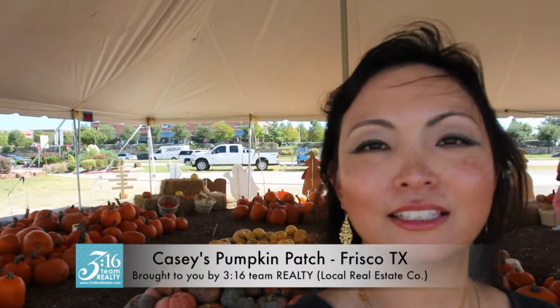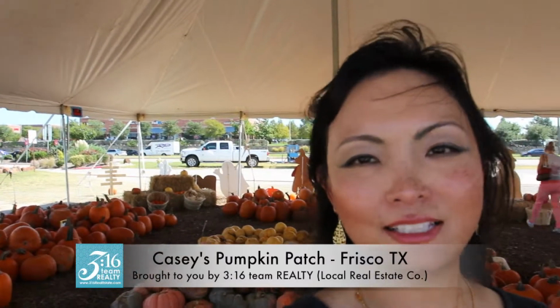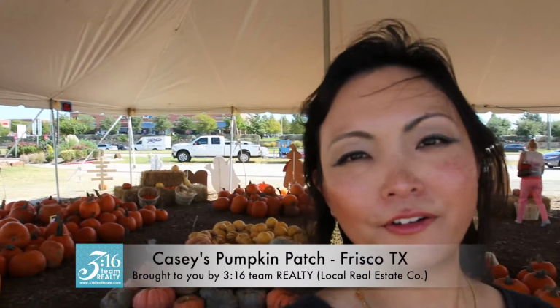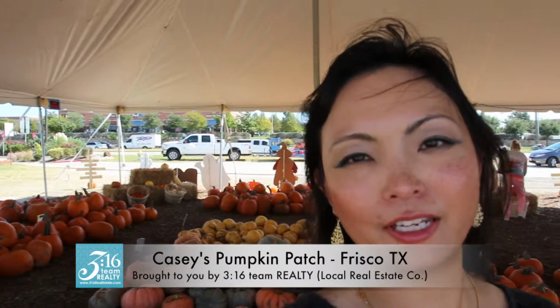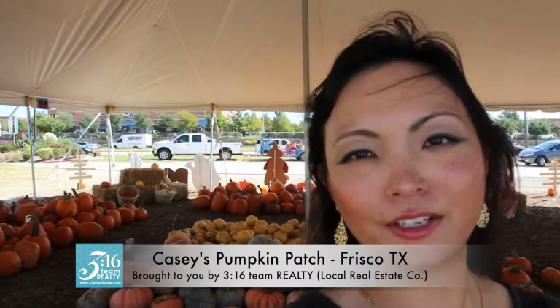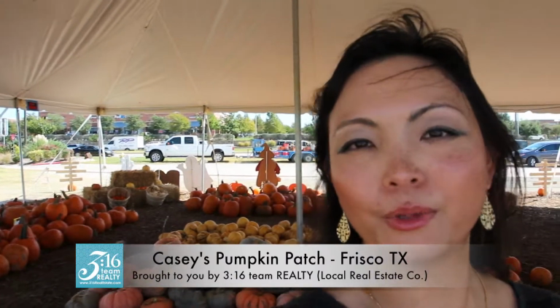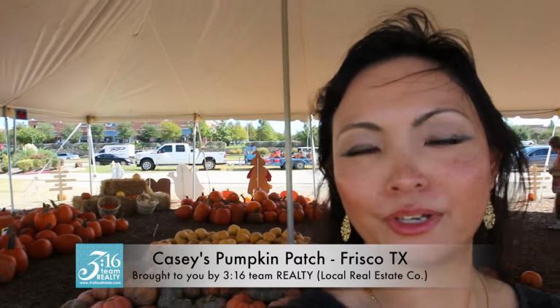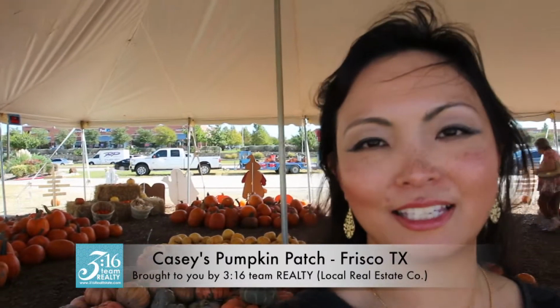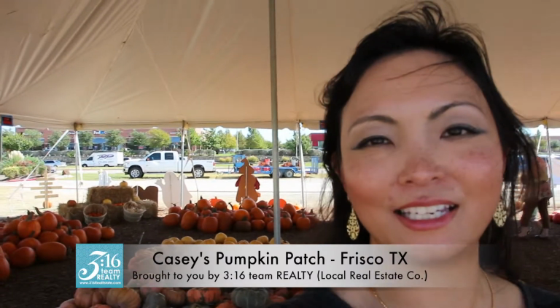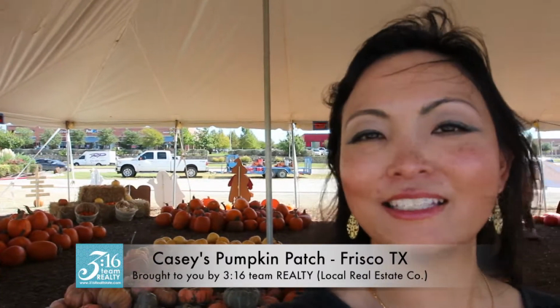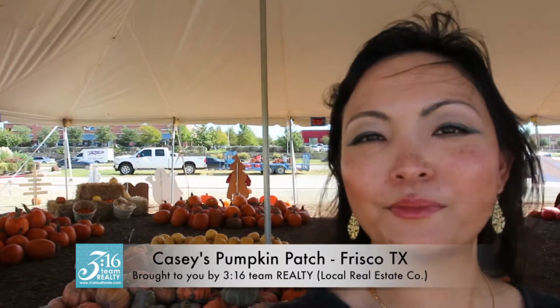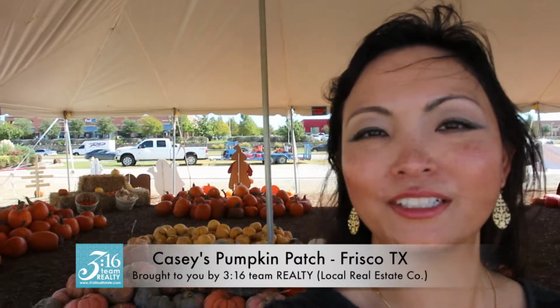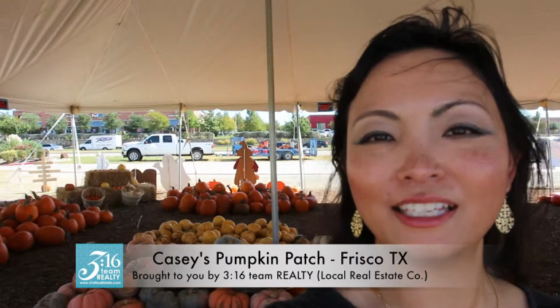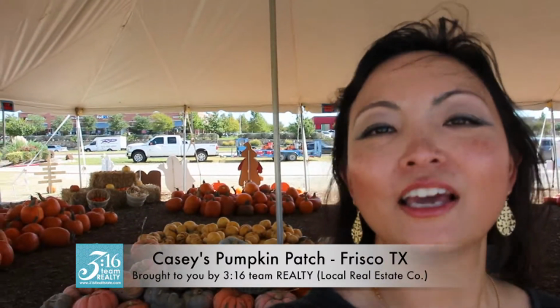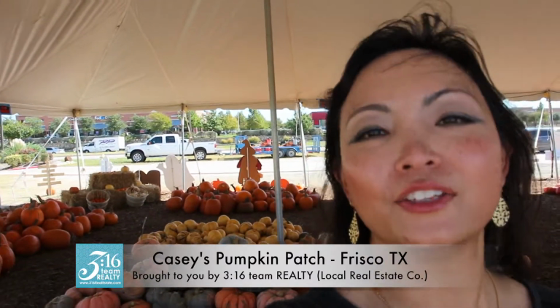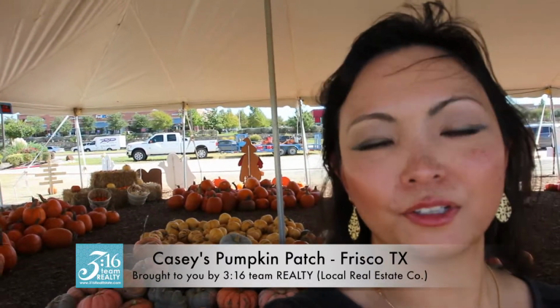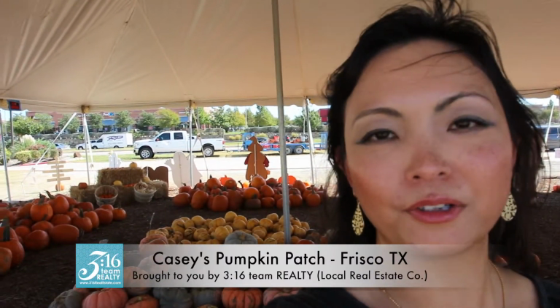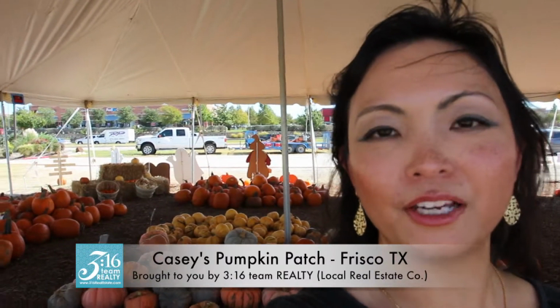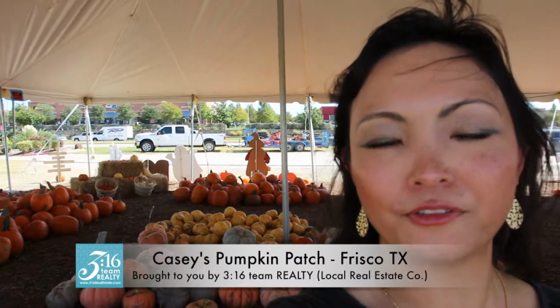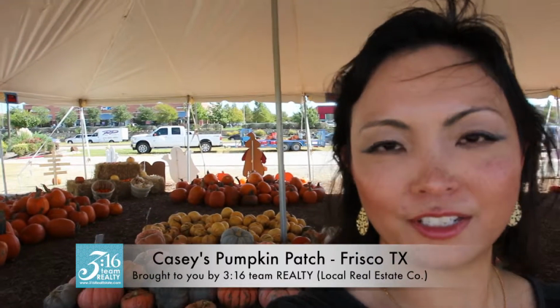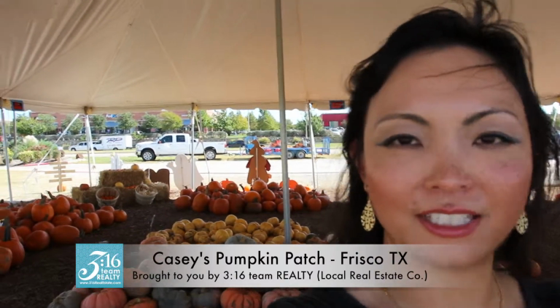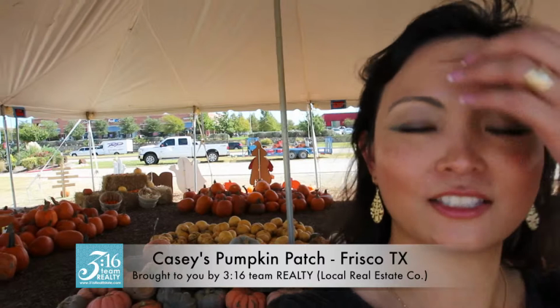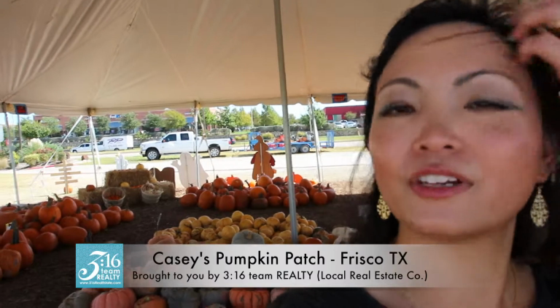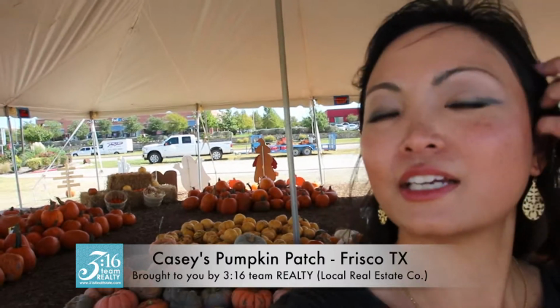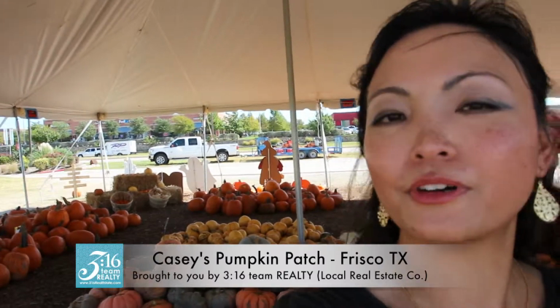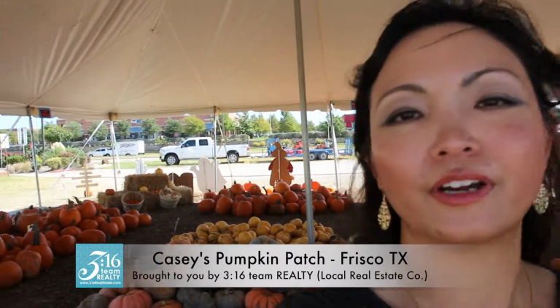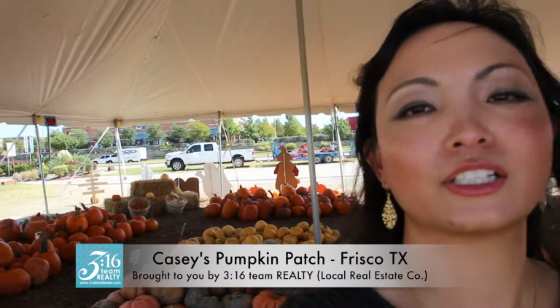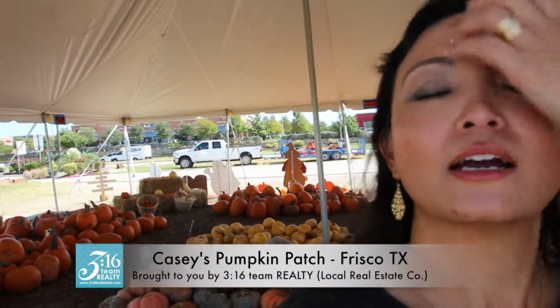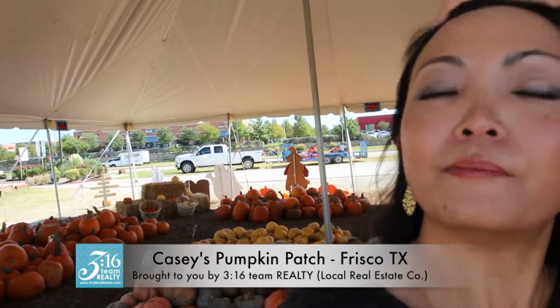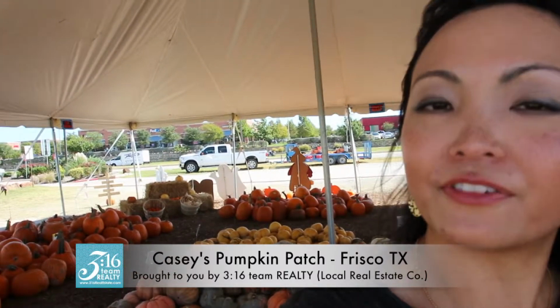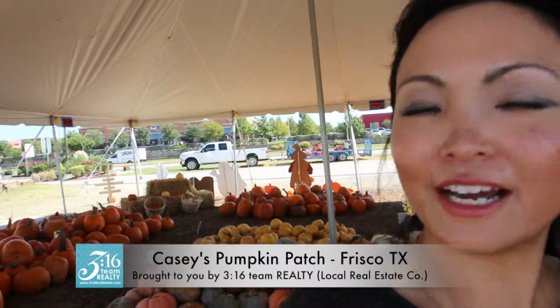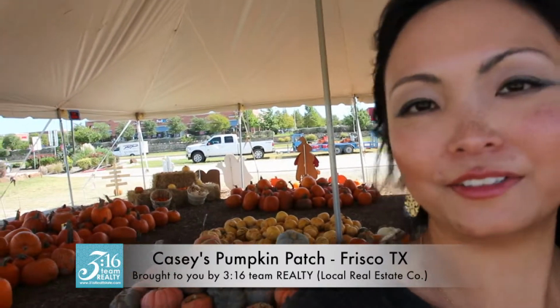This is Lorena Yeo with 316C Realty, your locally owned Frisco, Texas real estate brokerage. Bye for now.